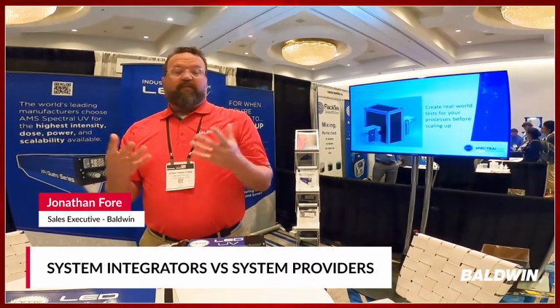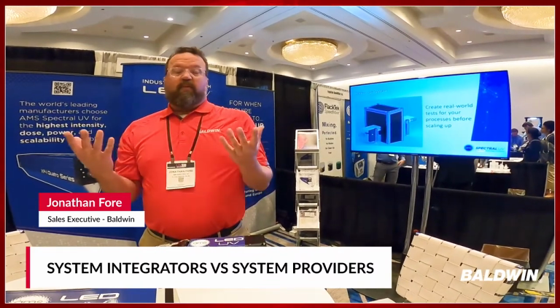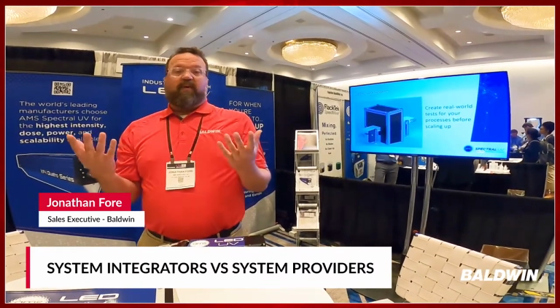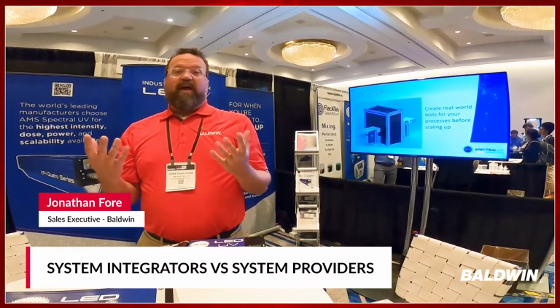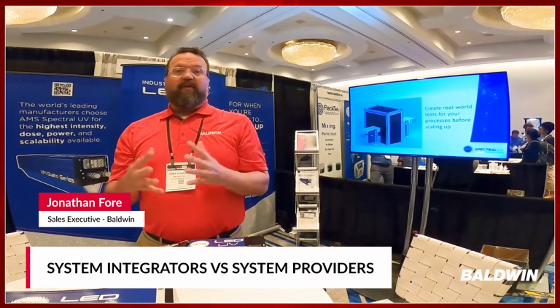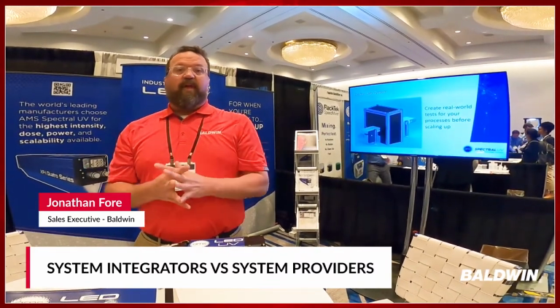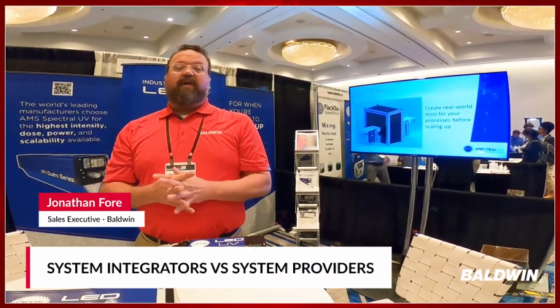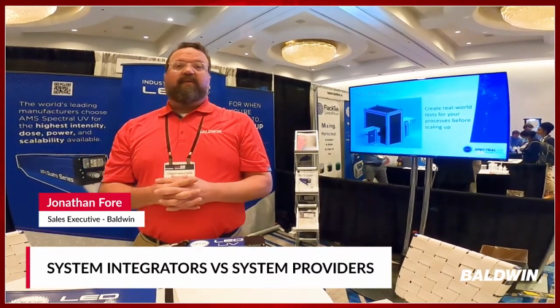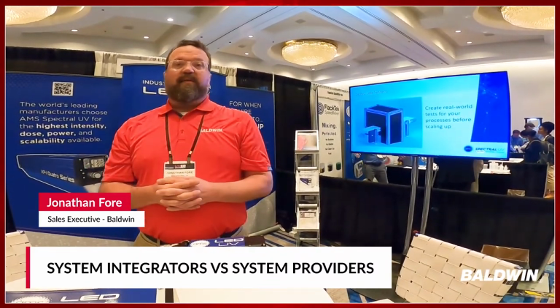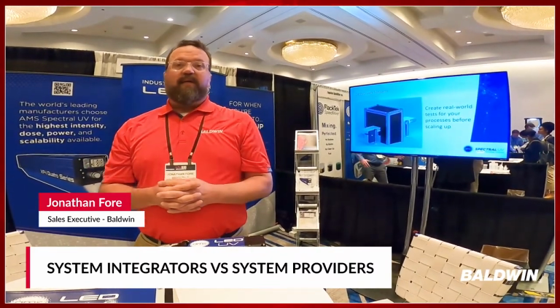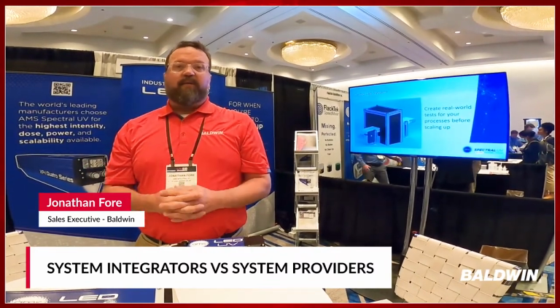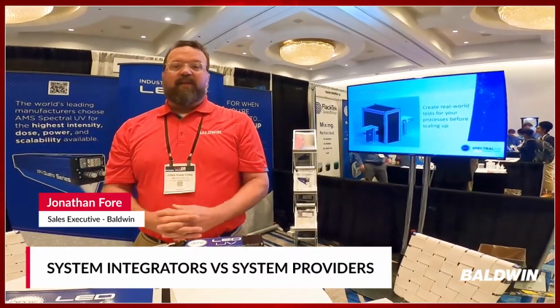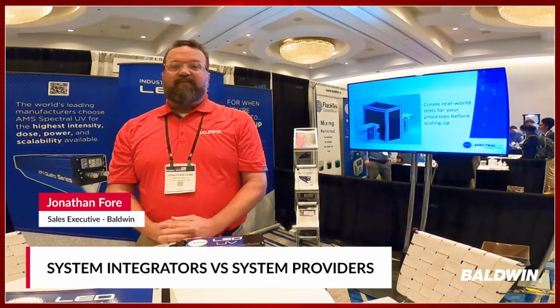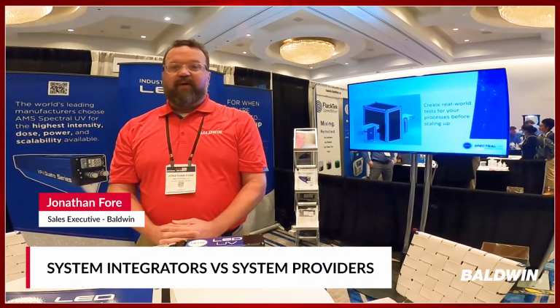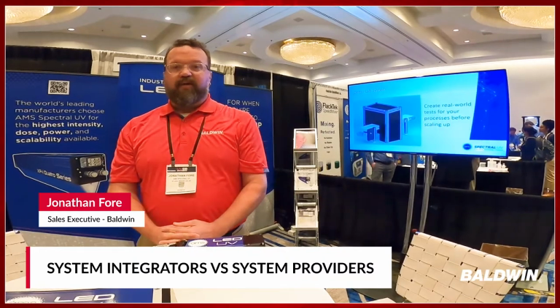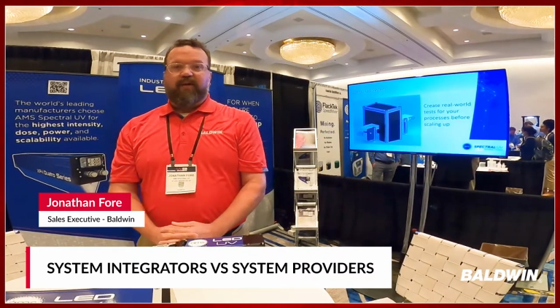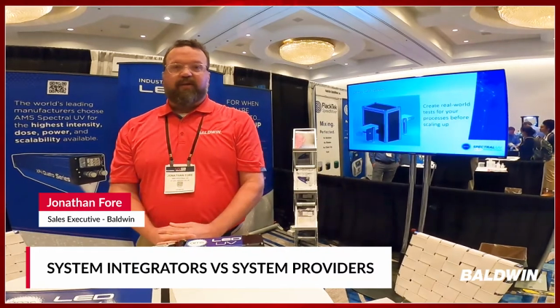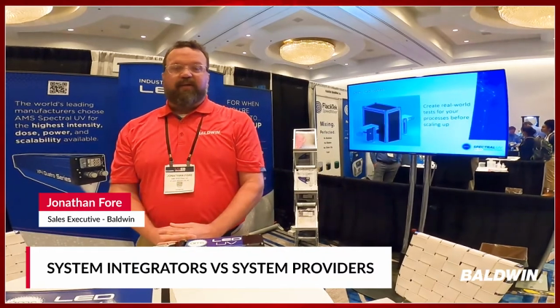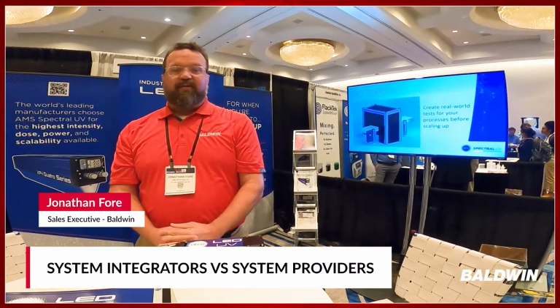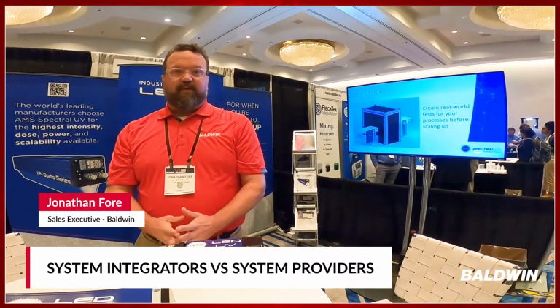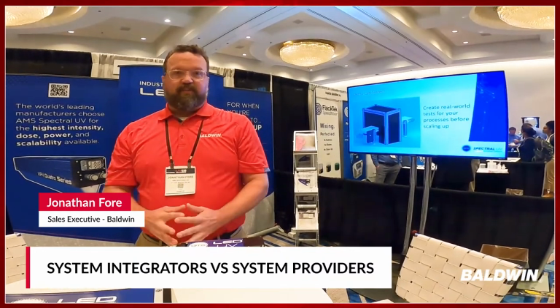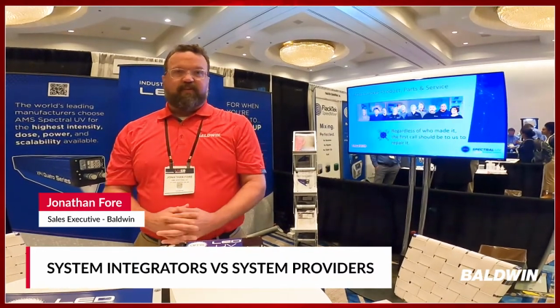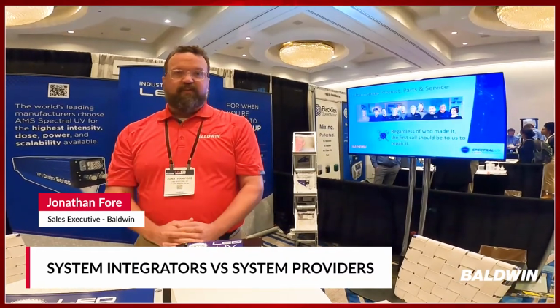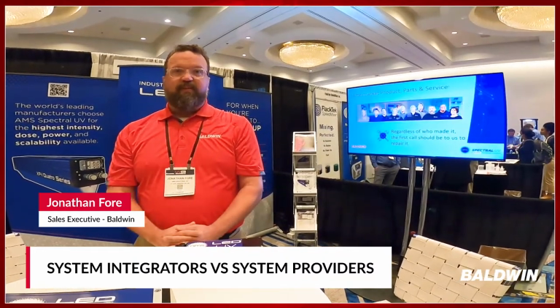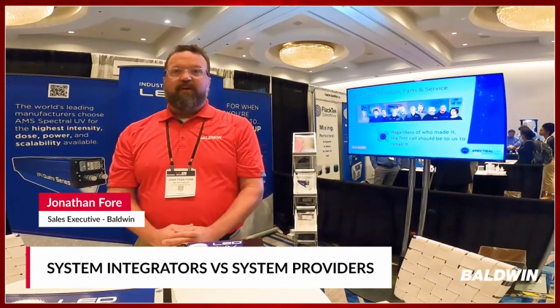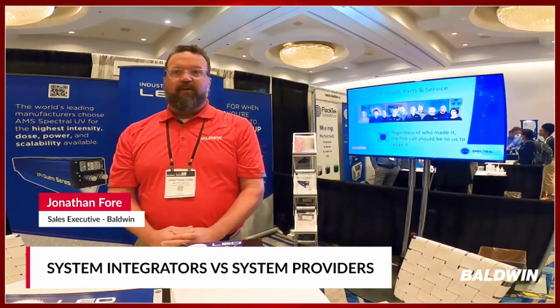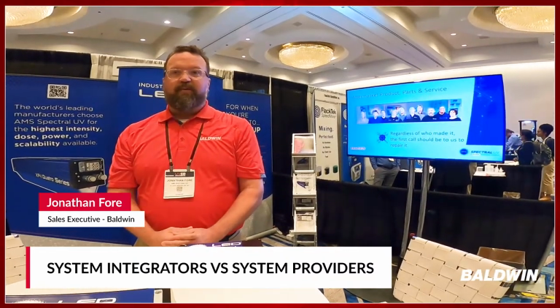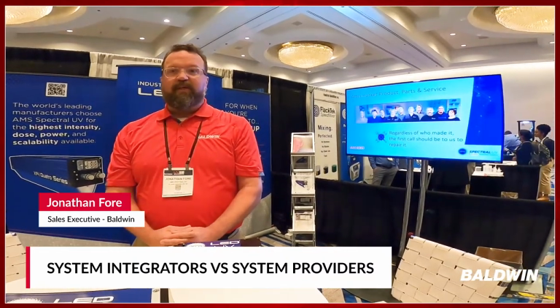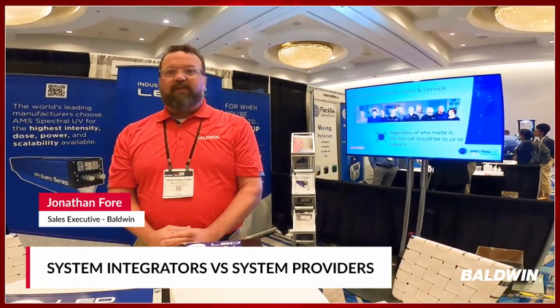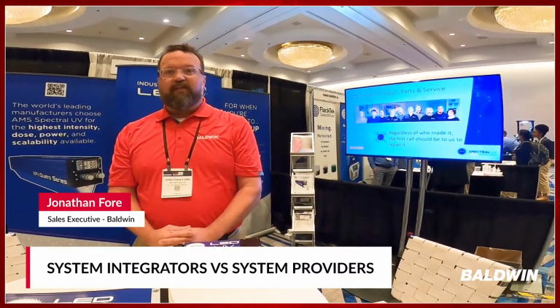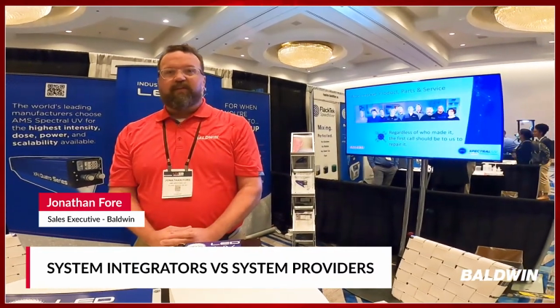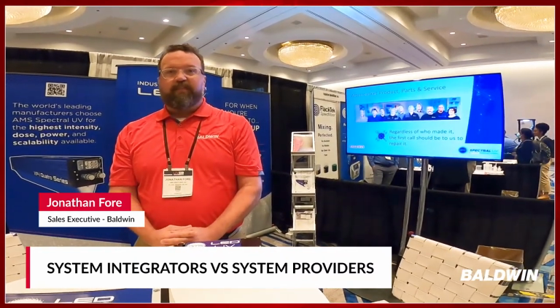We have a lot of success with a lot of integrators and have some deep ongoing relationships.